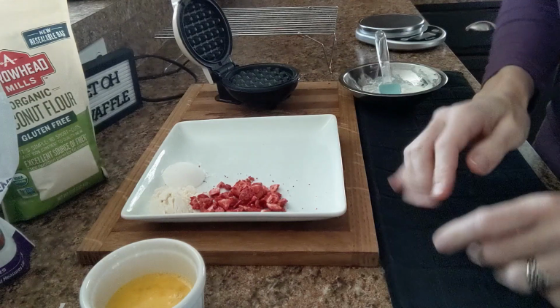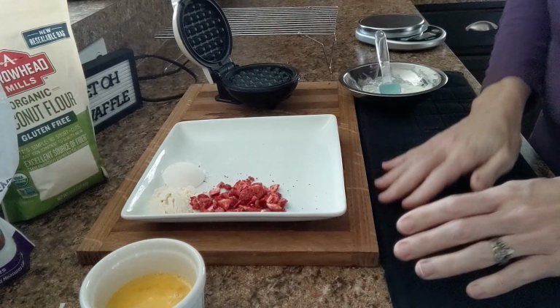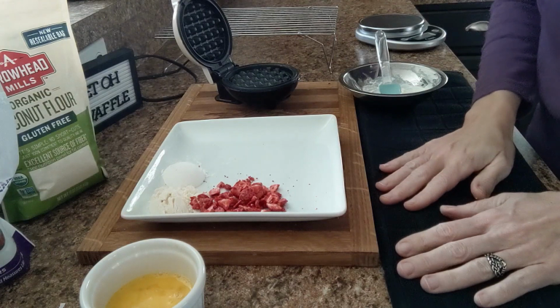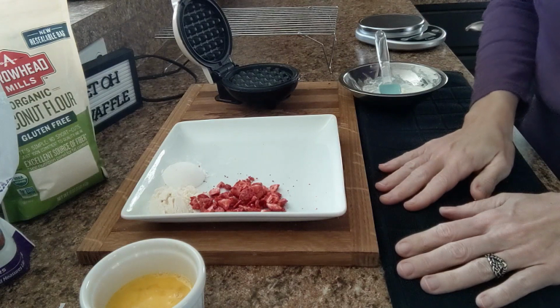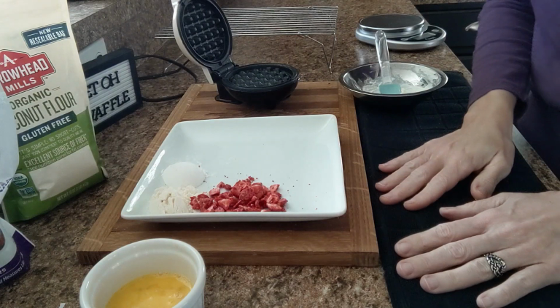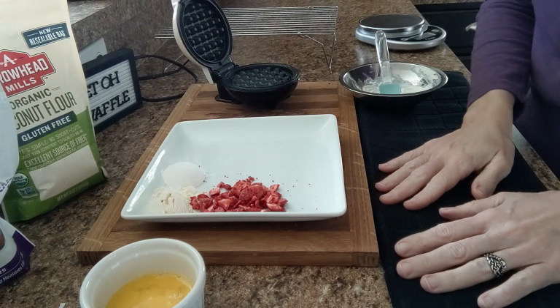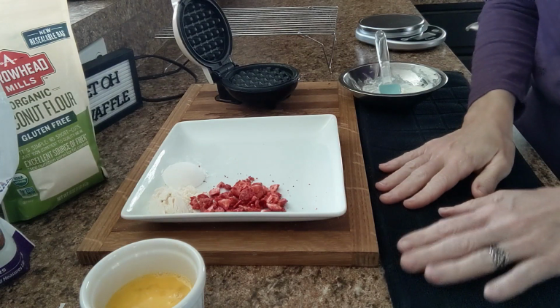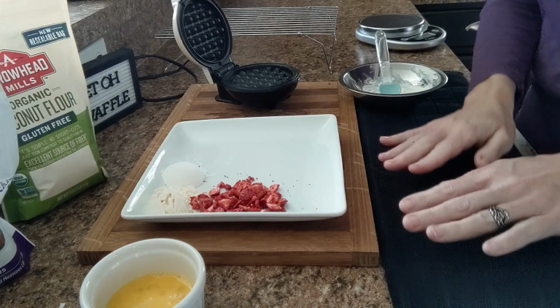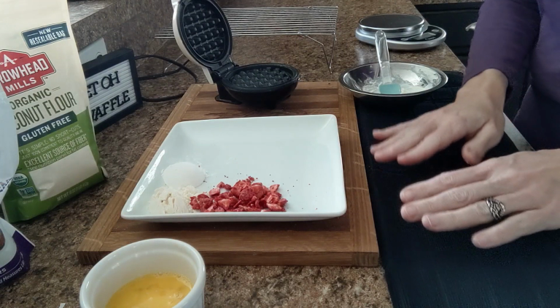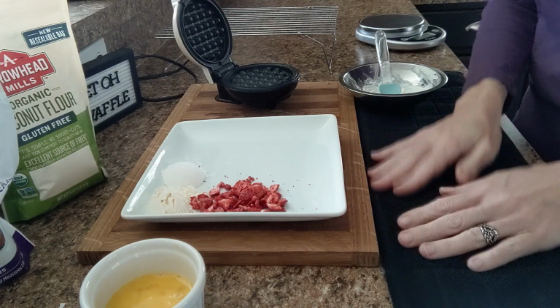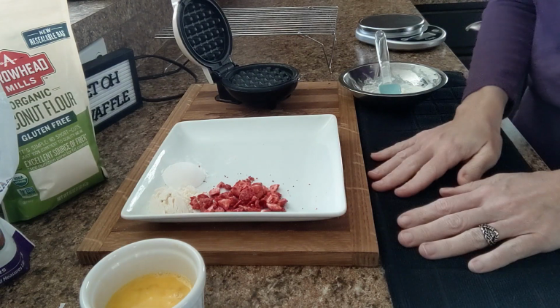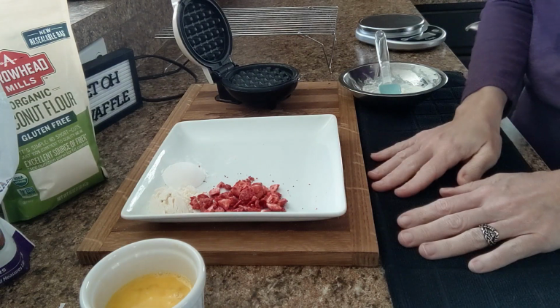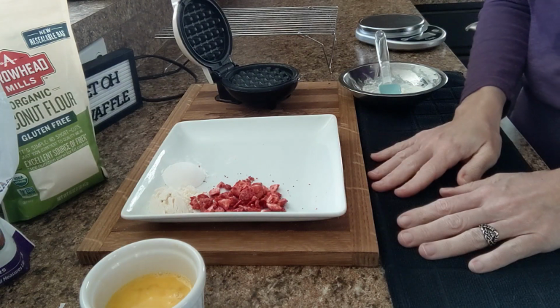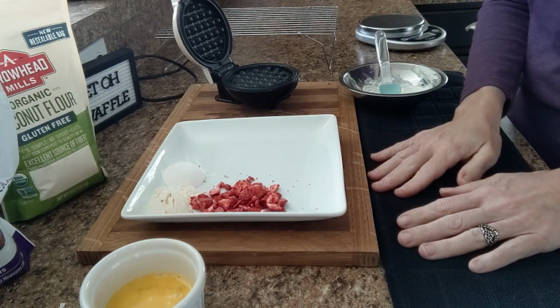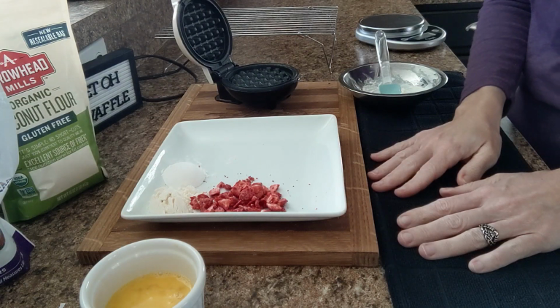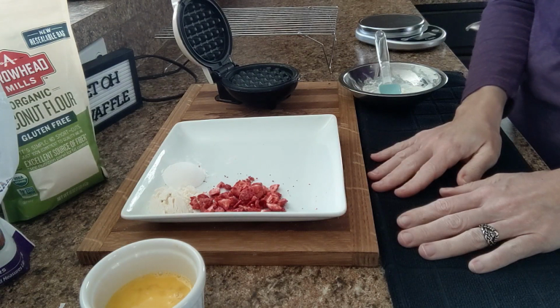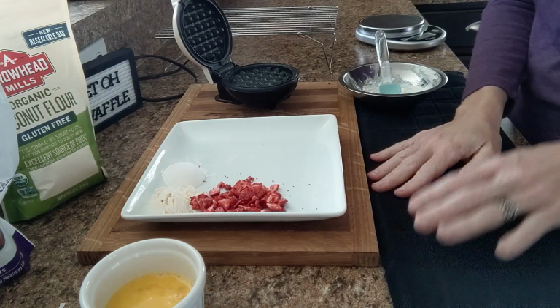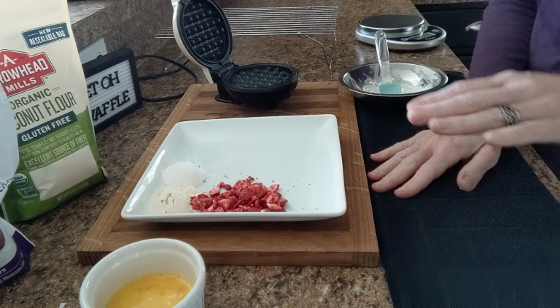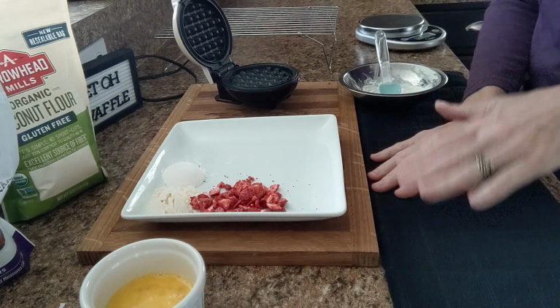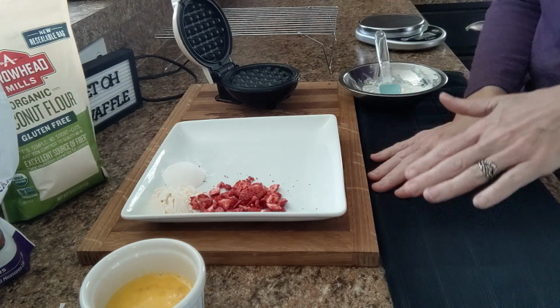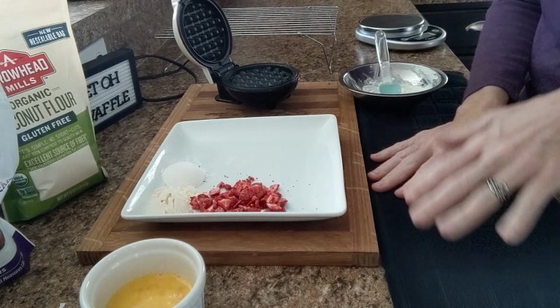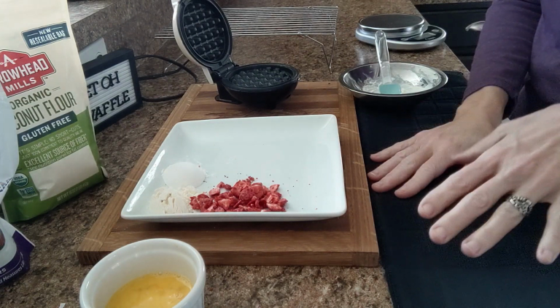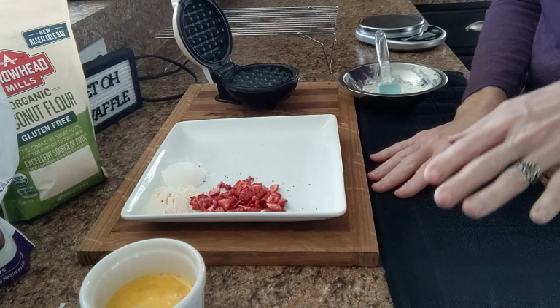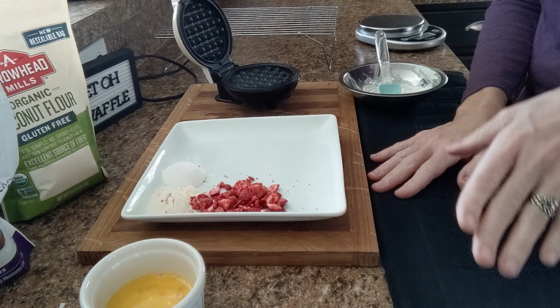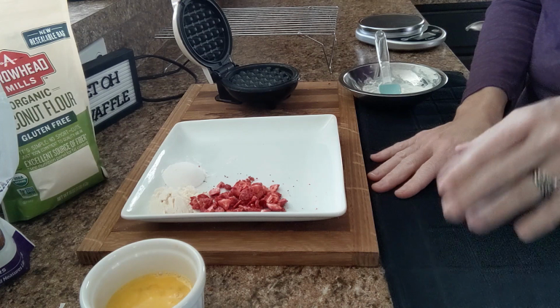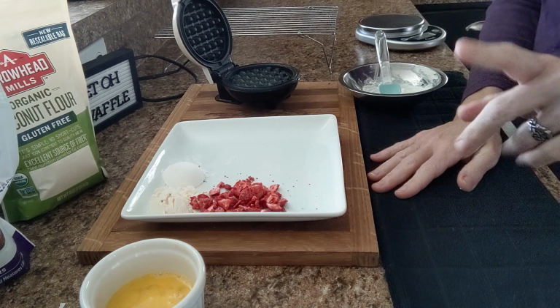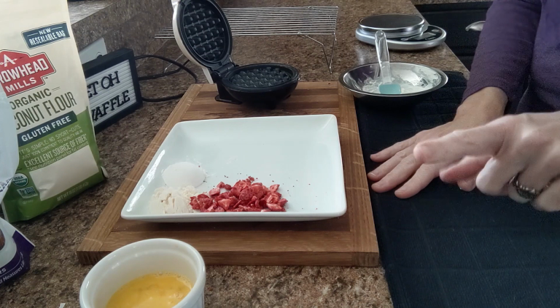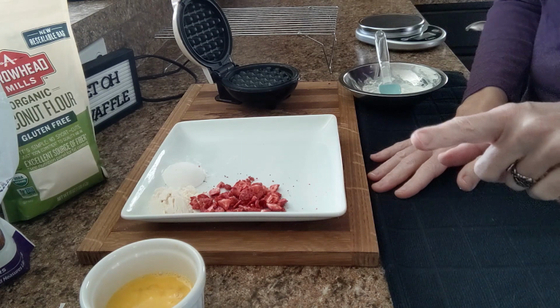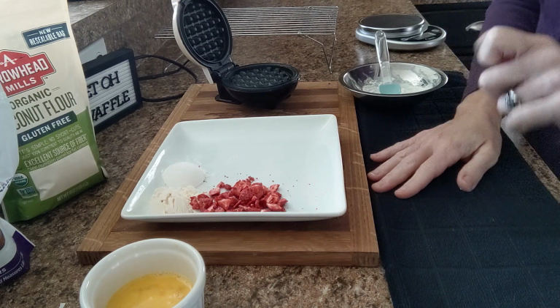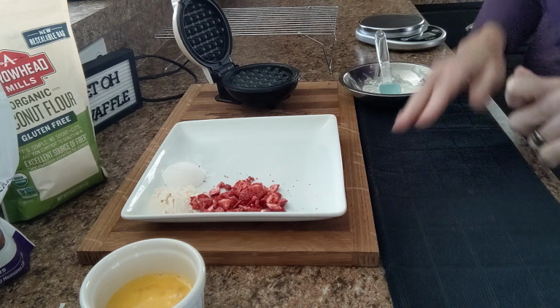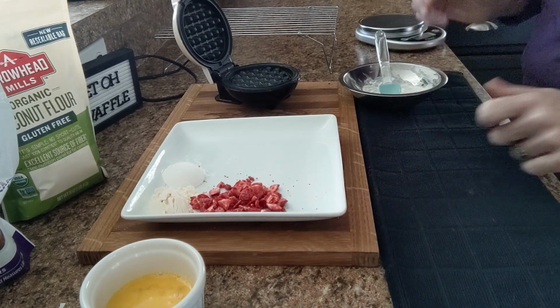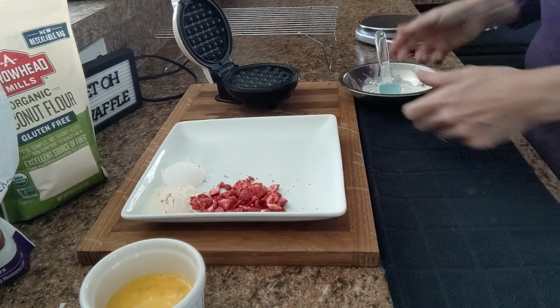Good day everybody, it's Christy from OK Keto. Today I'm going to make a strawberry mint chawafel and this is how I'm going to do it.